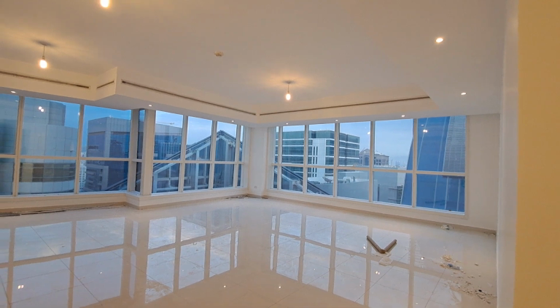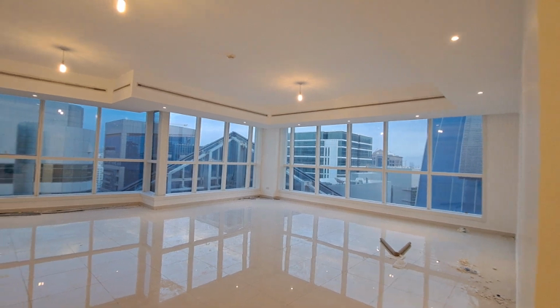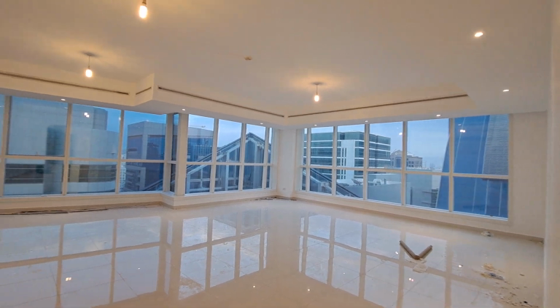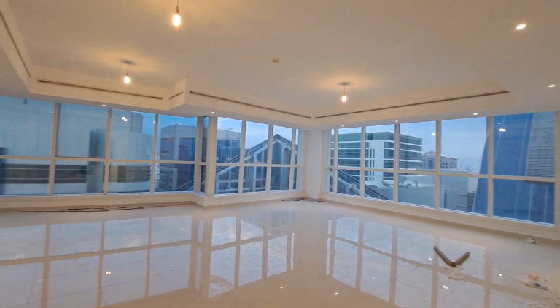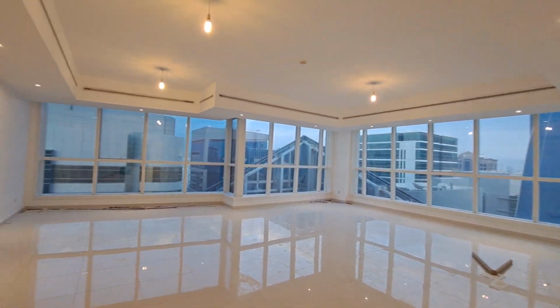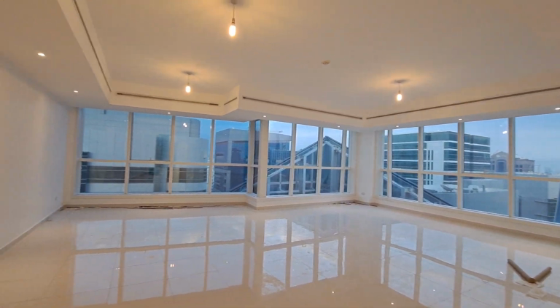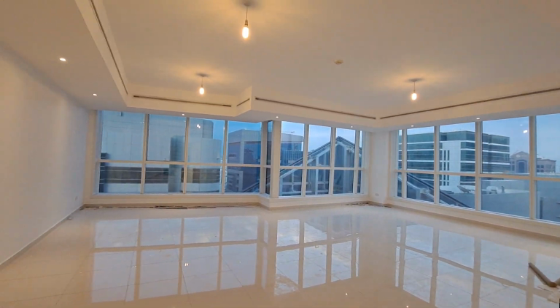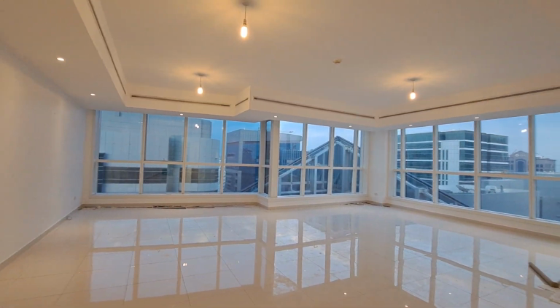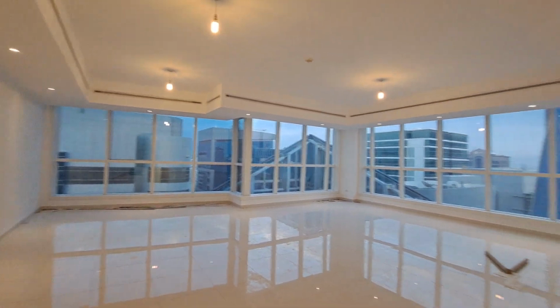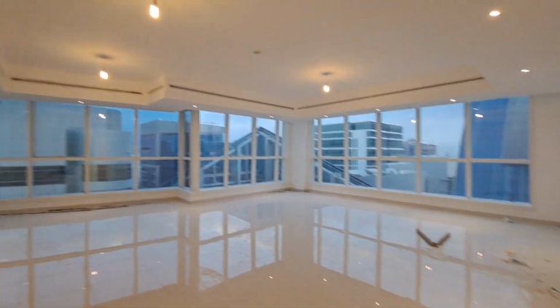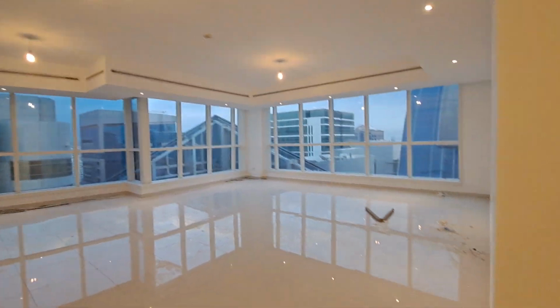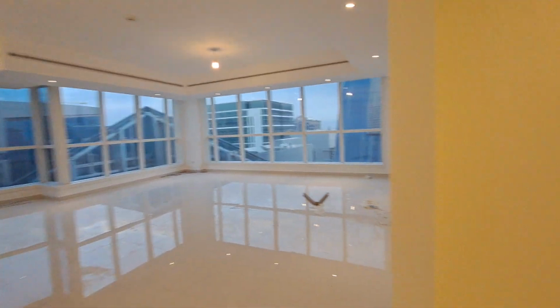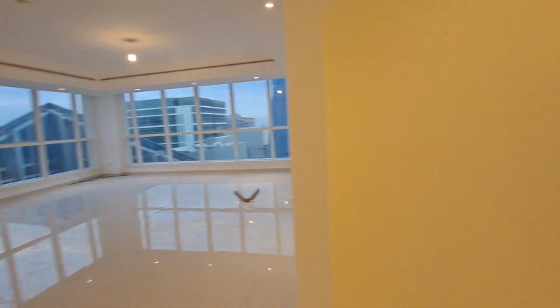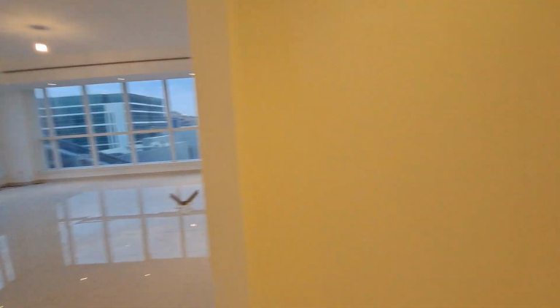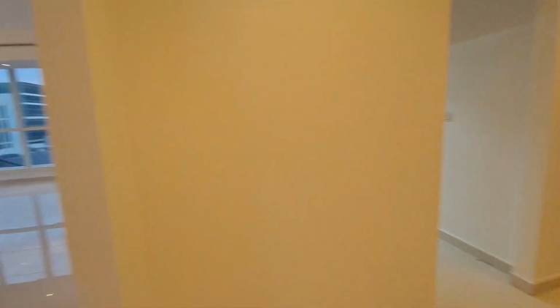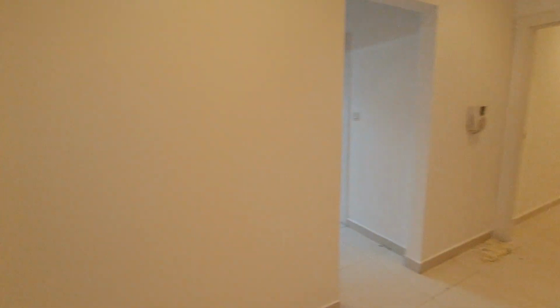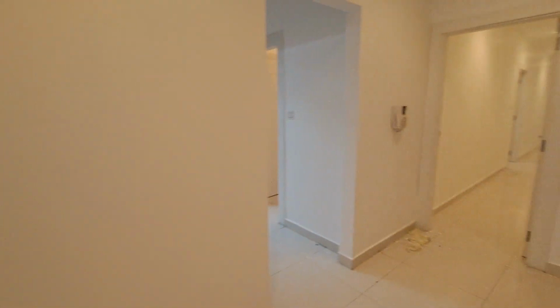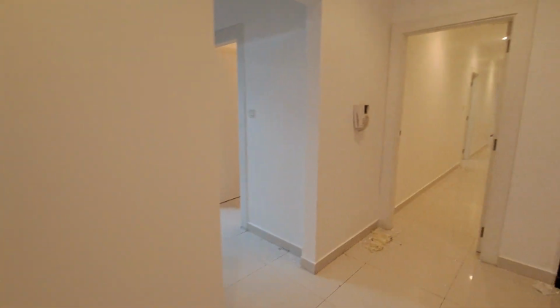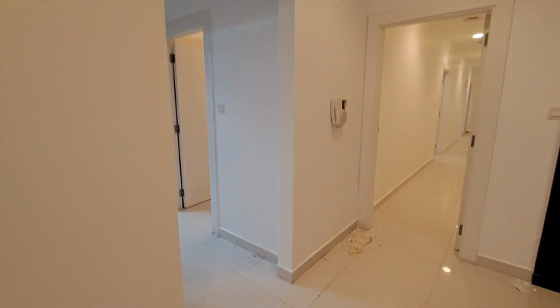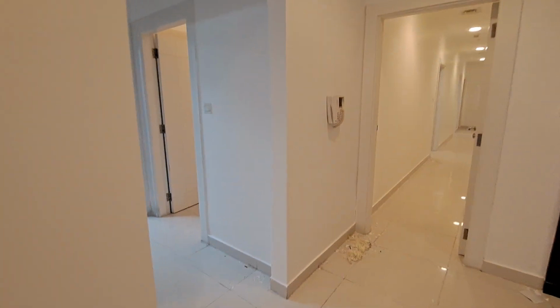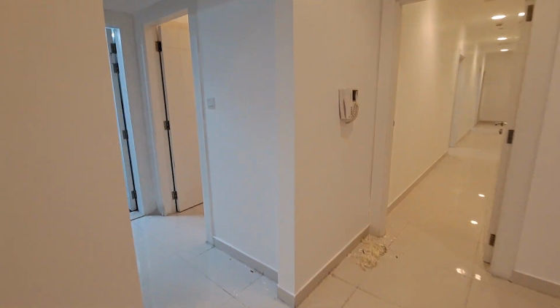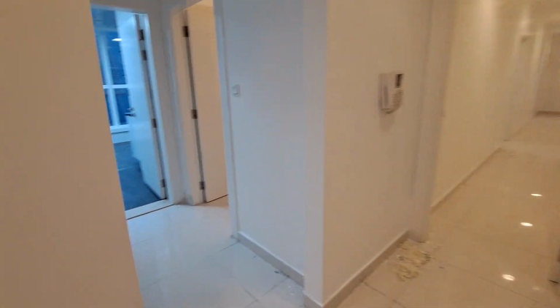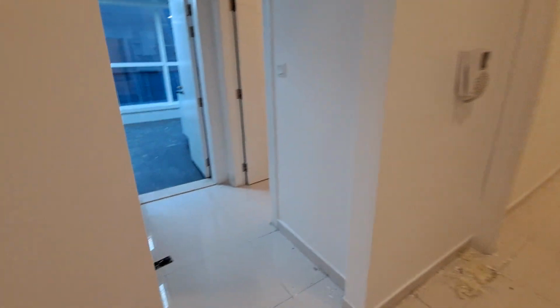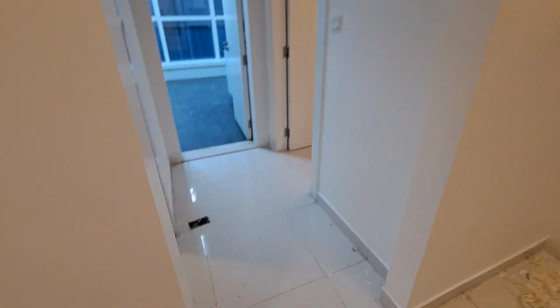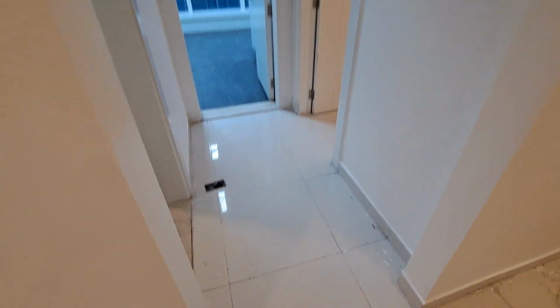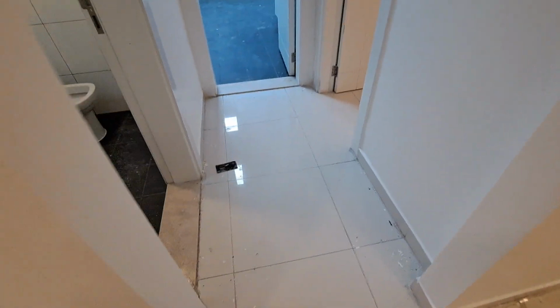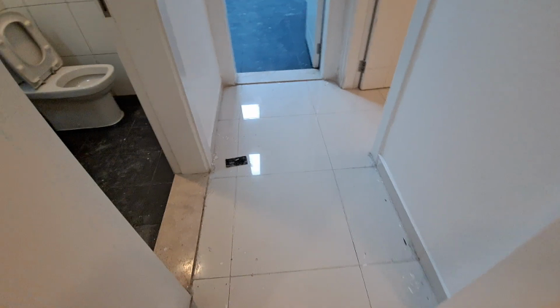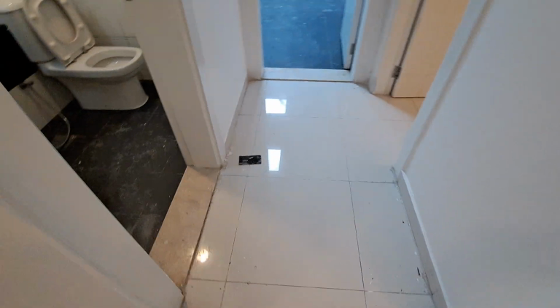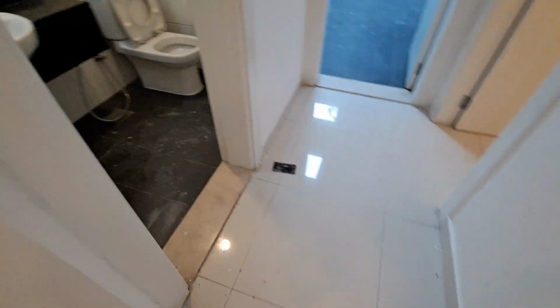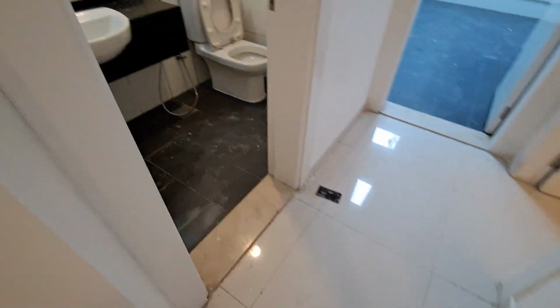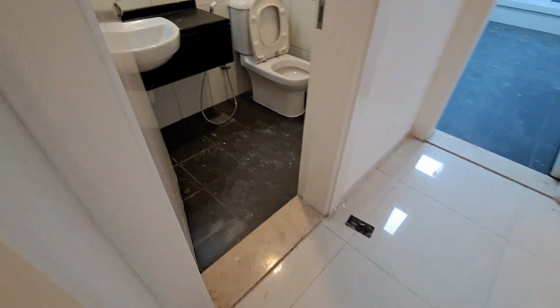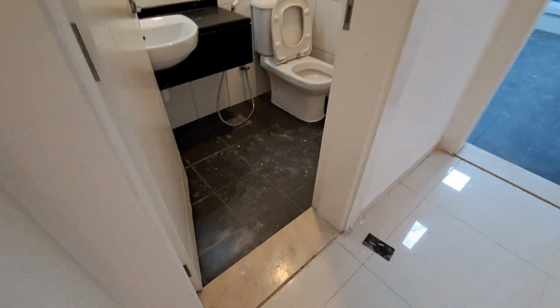The living area measures 15 by 14, with 2-feet tiles — 4 tiles across in width.